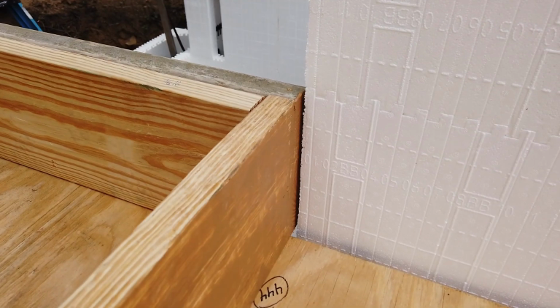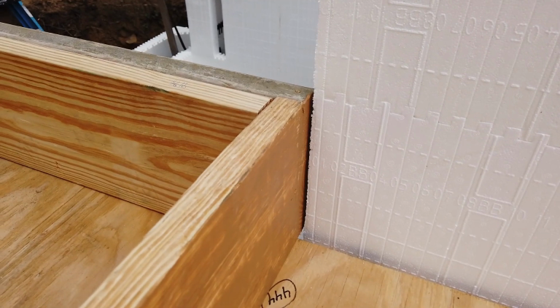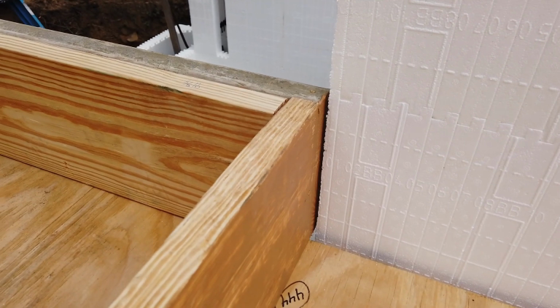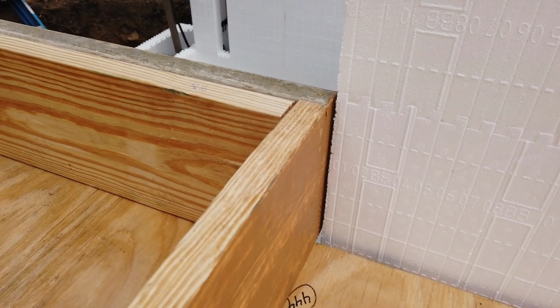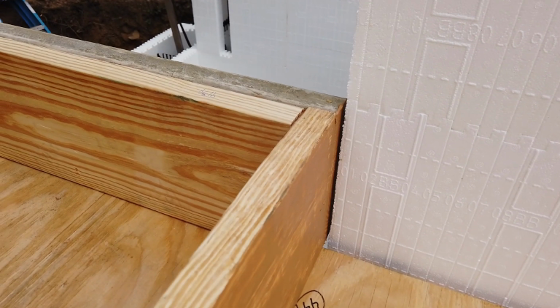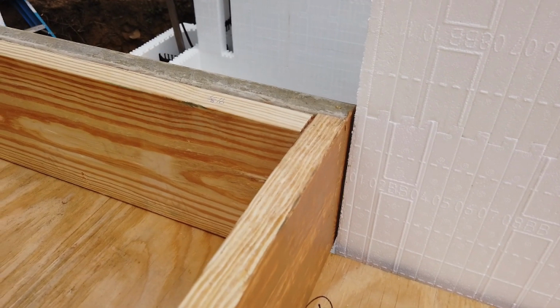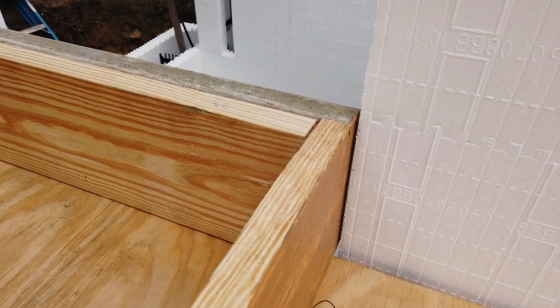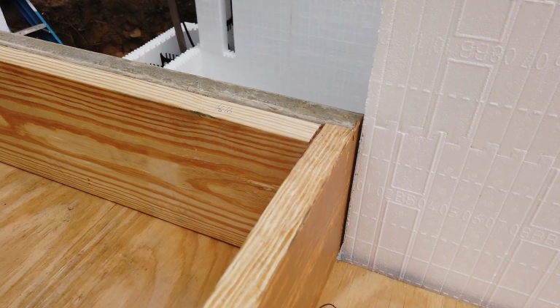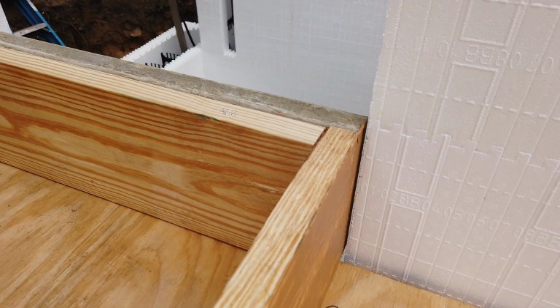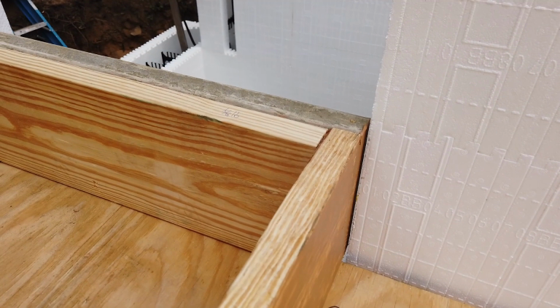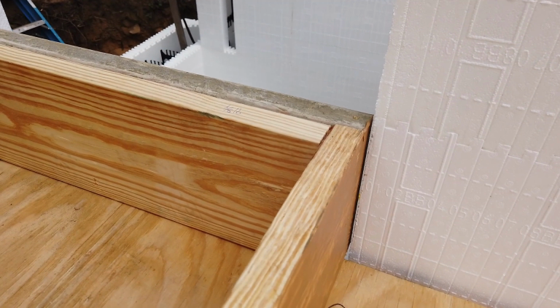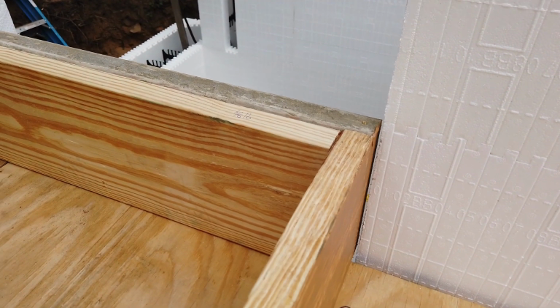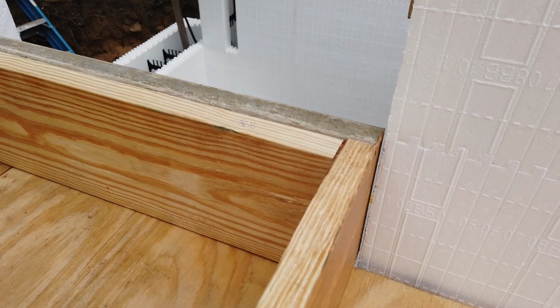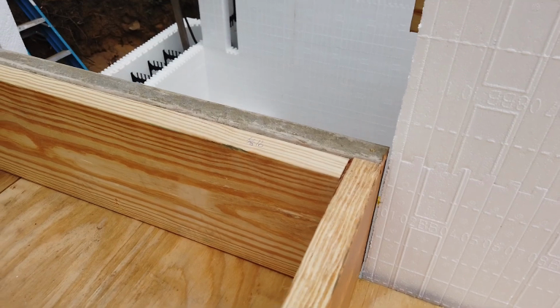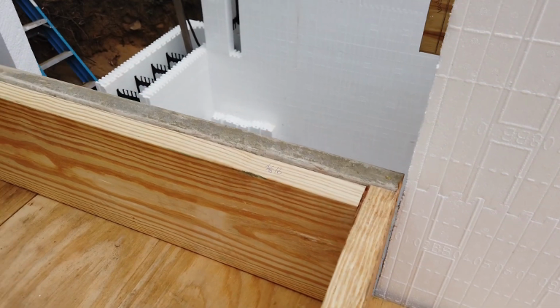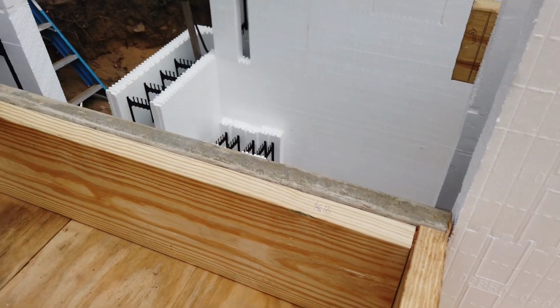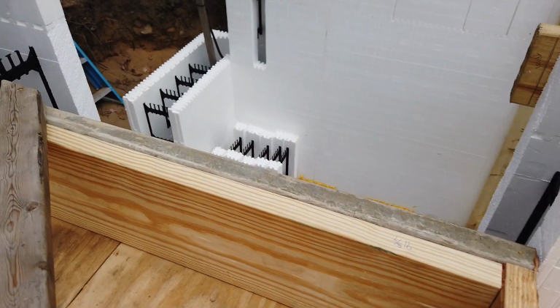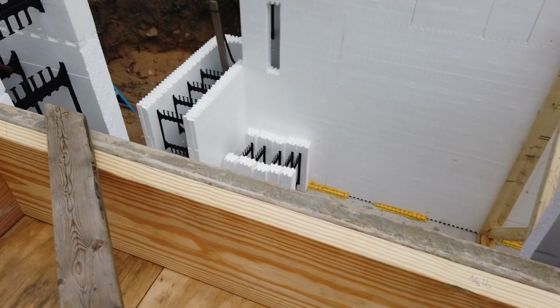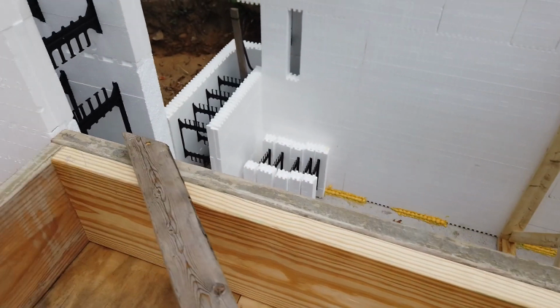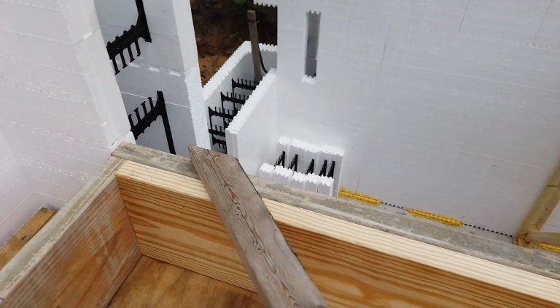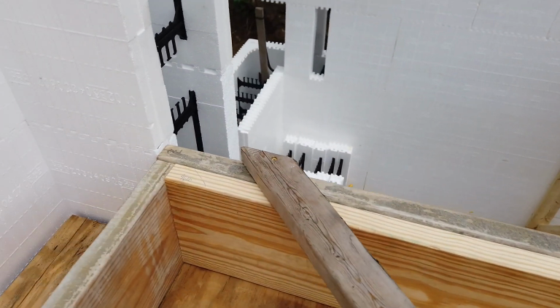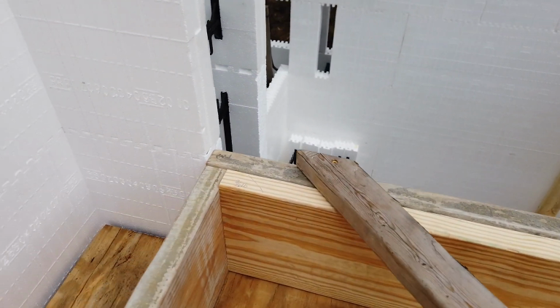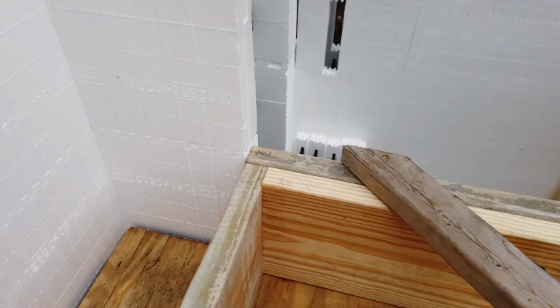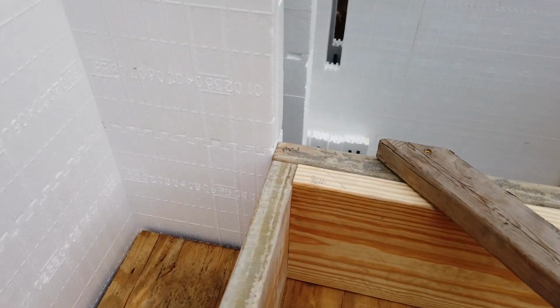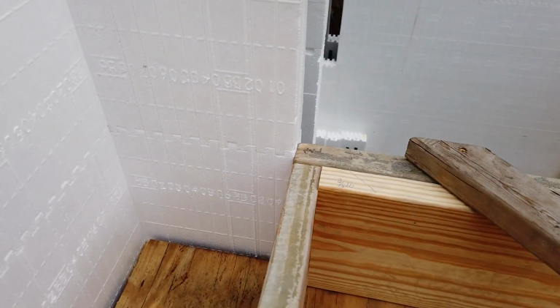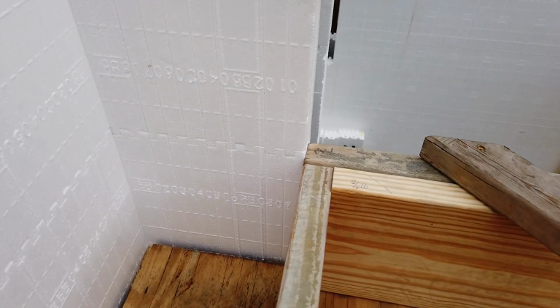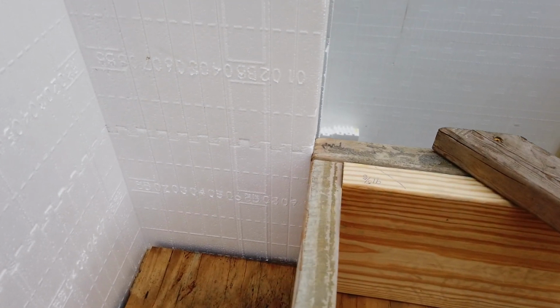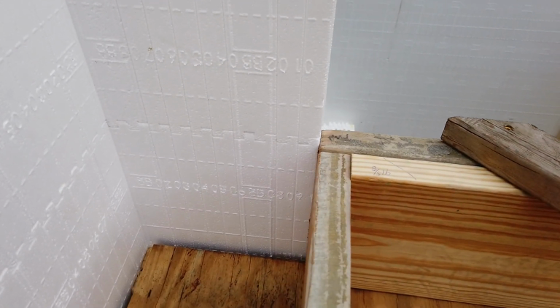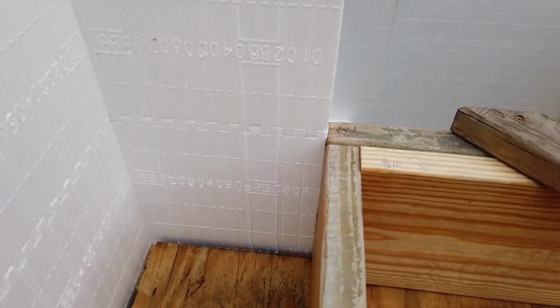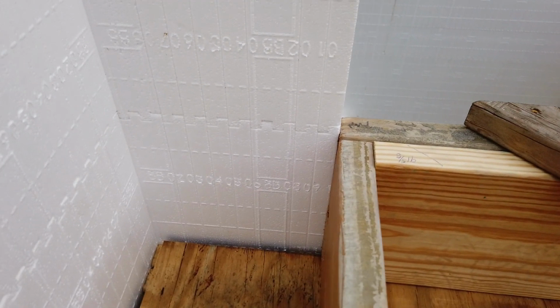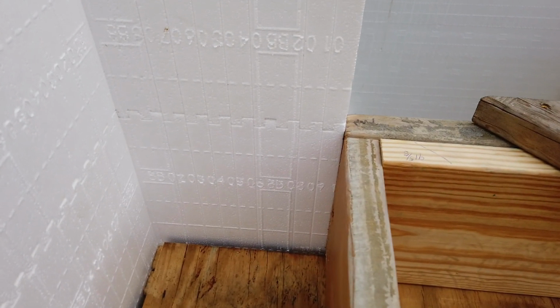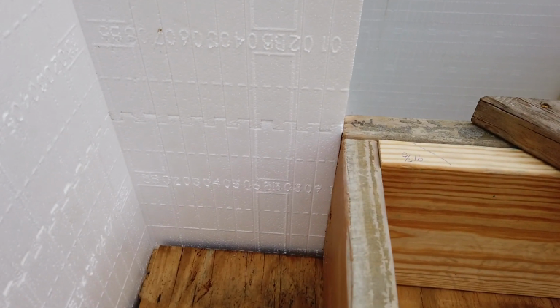Got about a quarter inch gap there, maybe a little less, and over here I'm already tight.